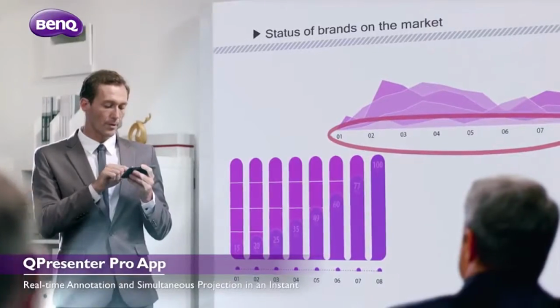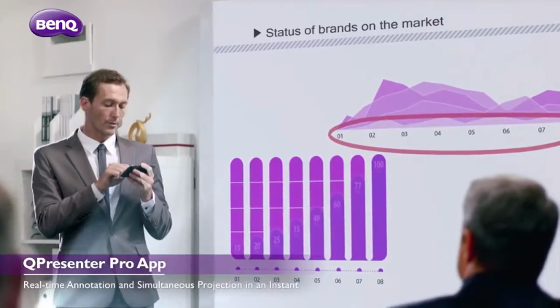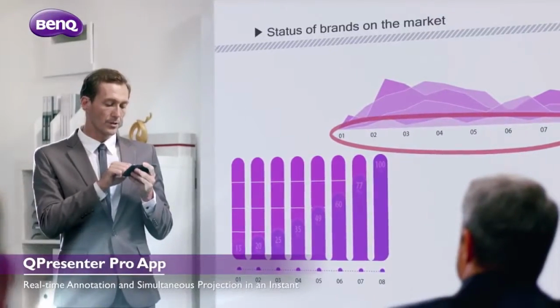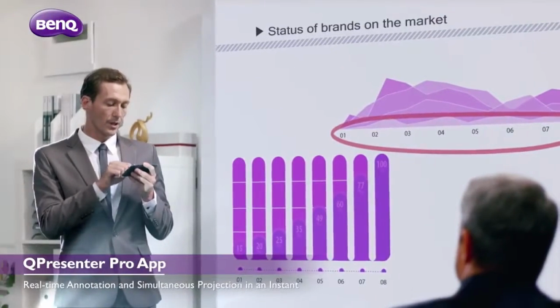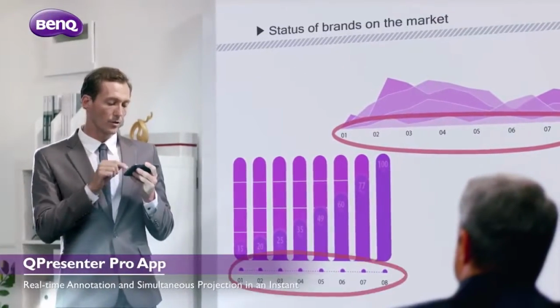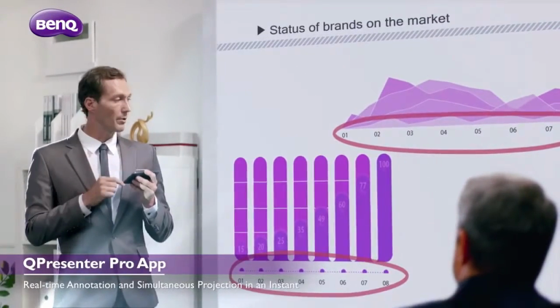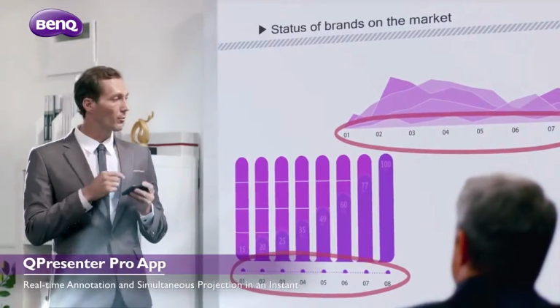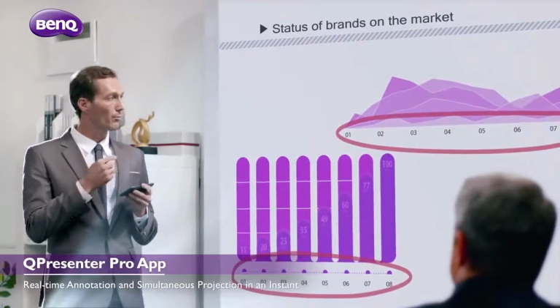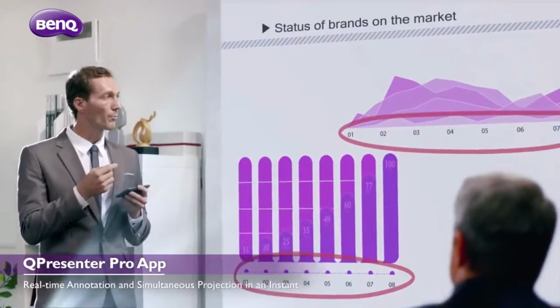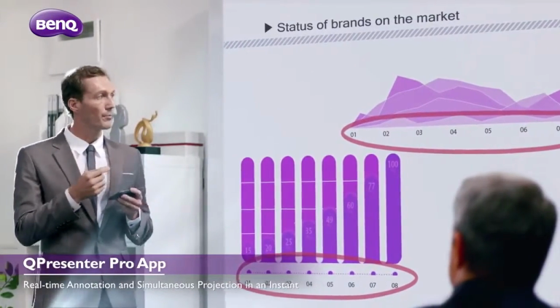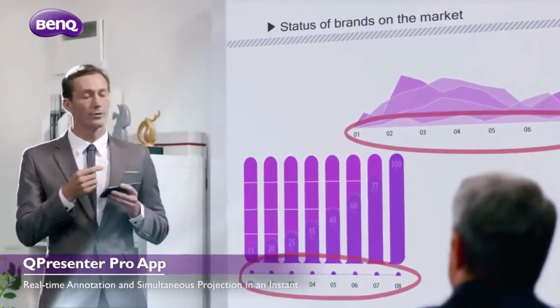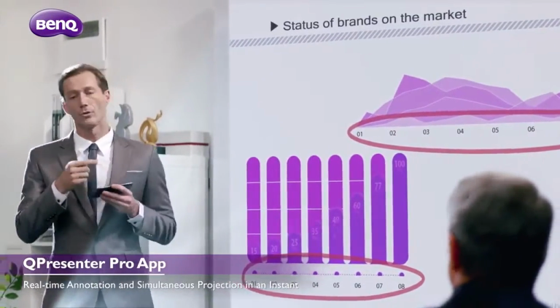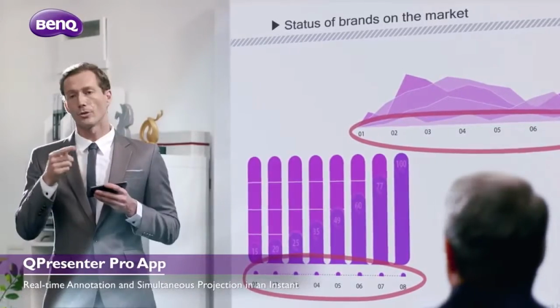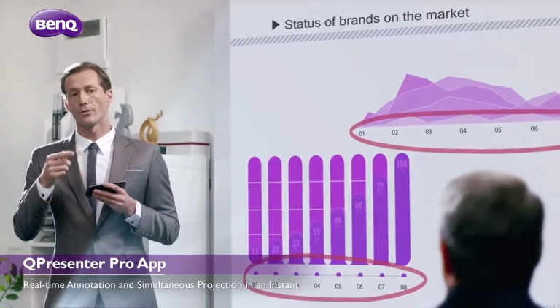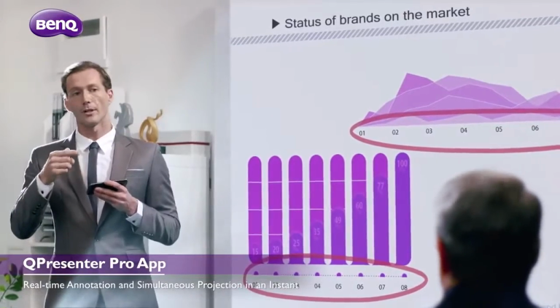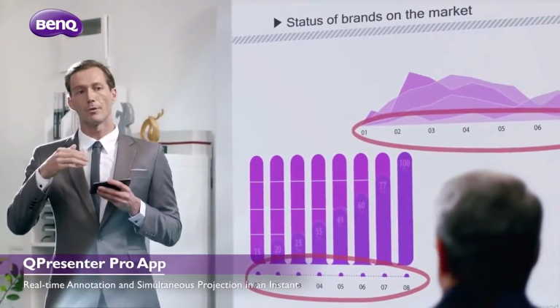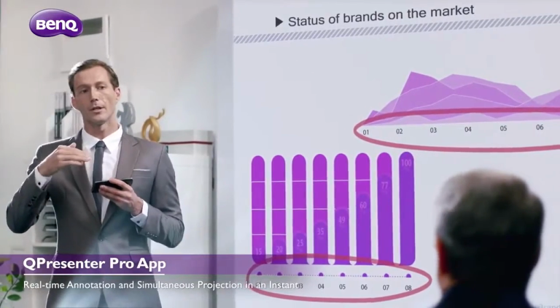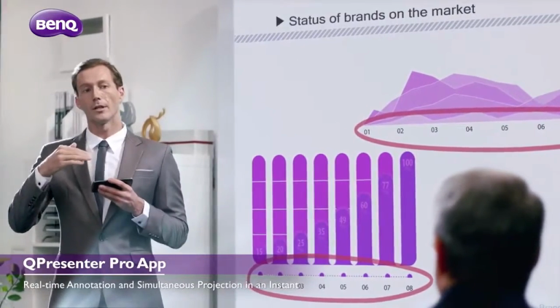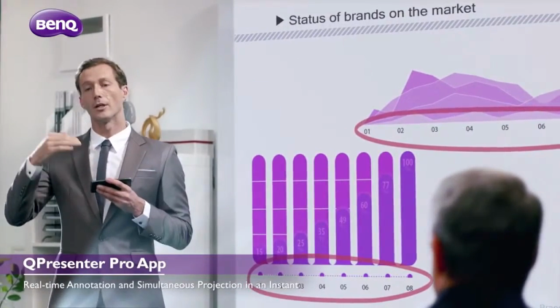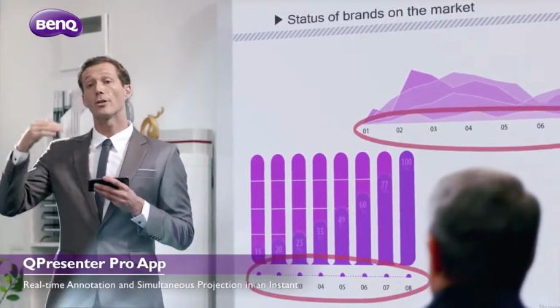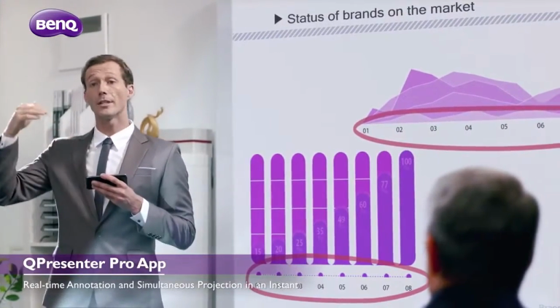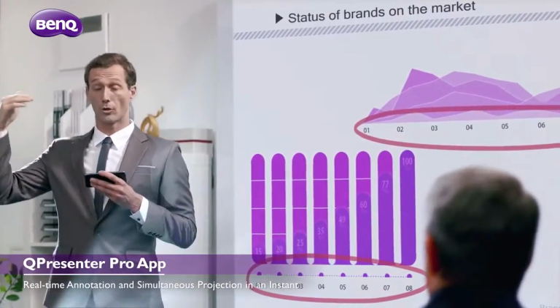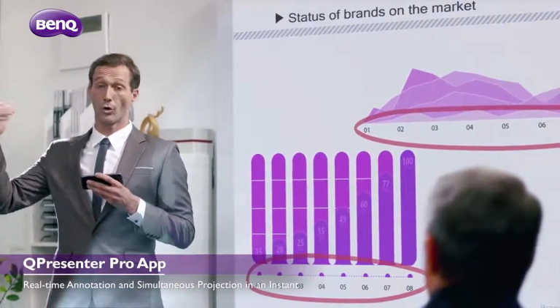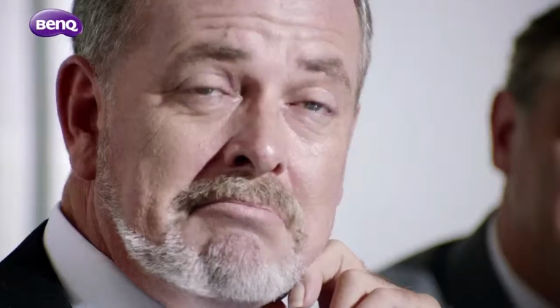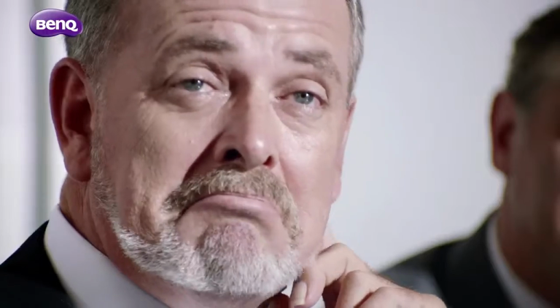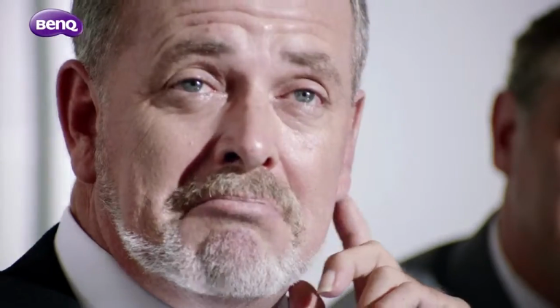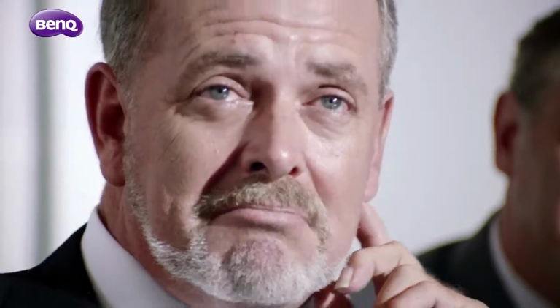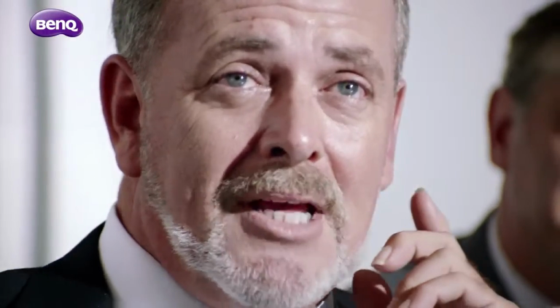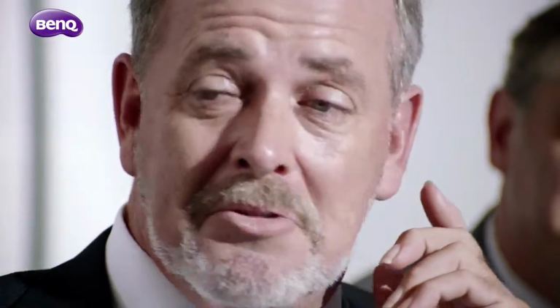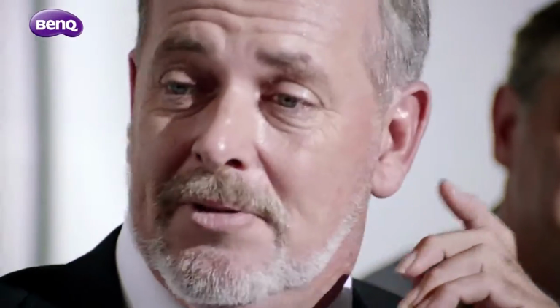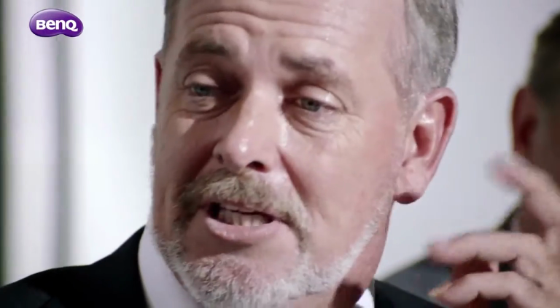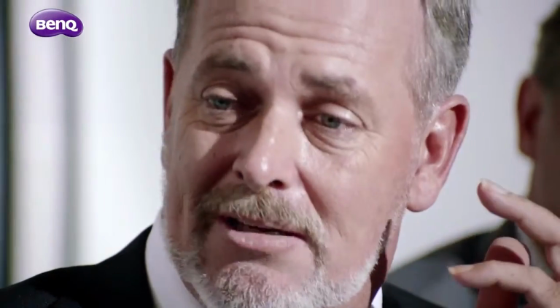Moreover, you can have total control of your presentation tempo in your hands.